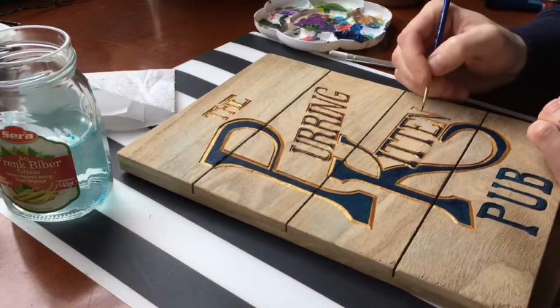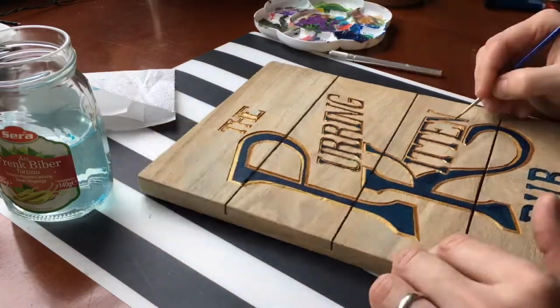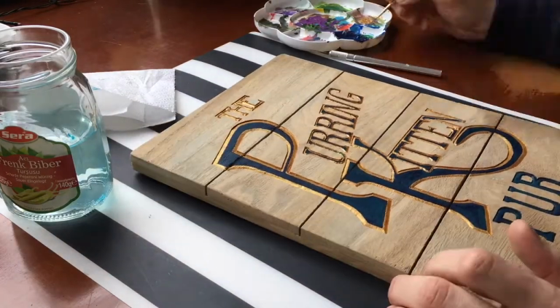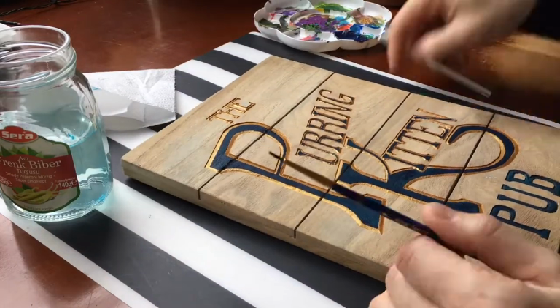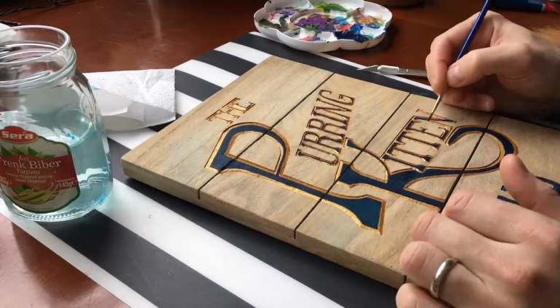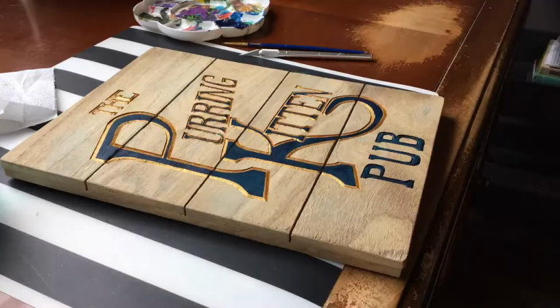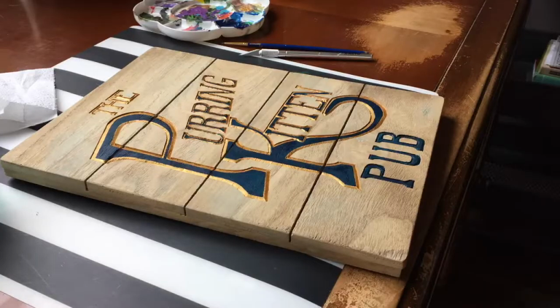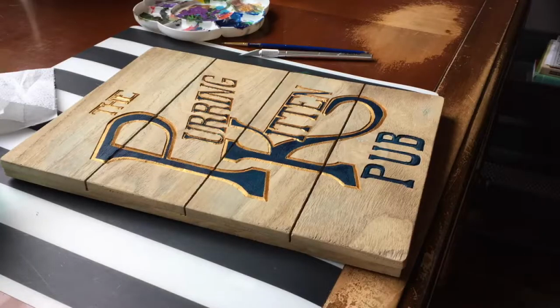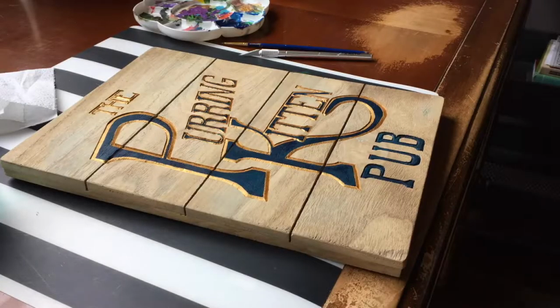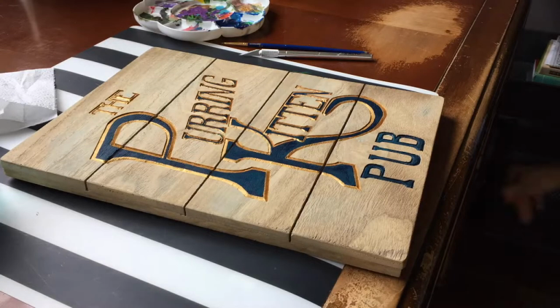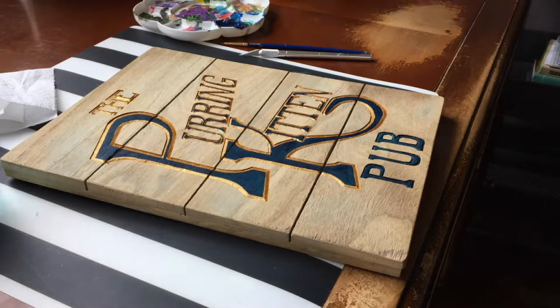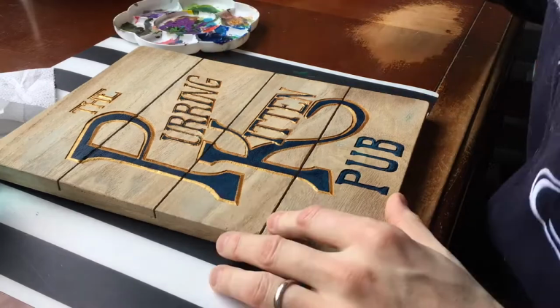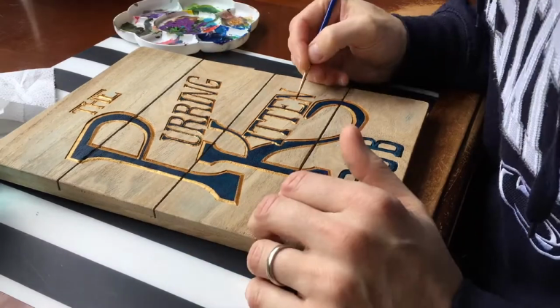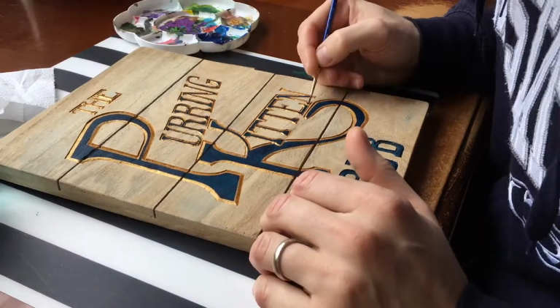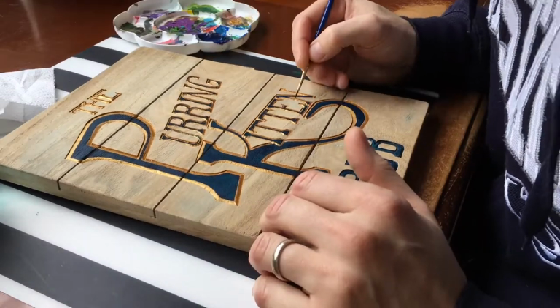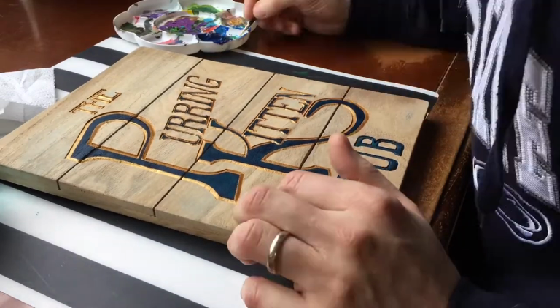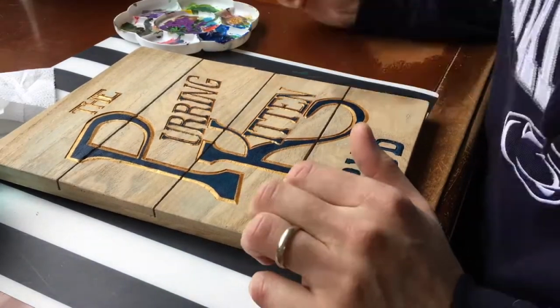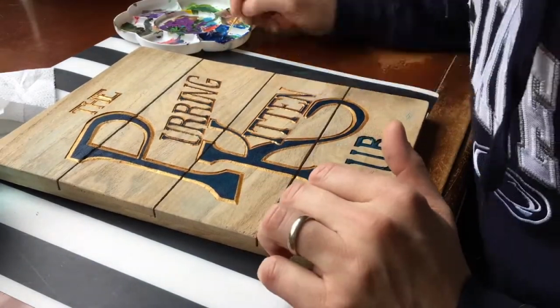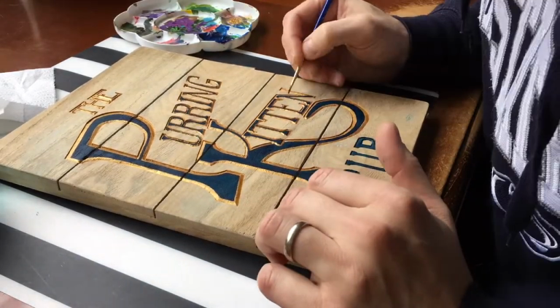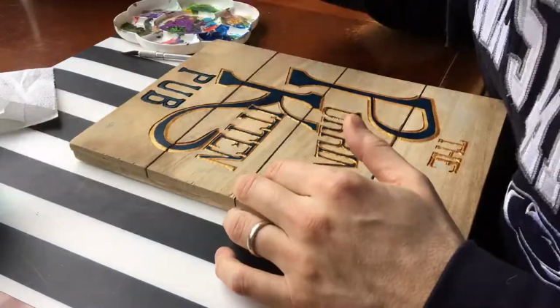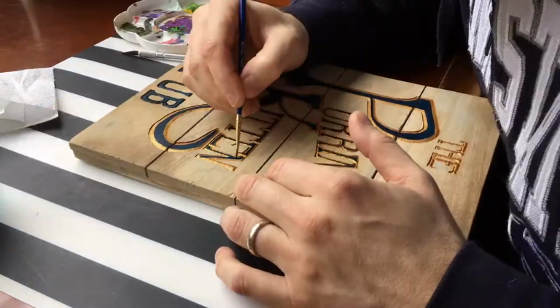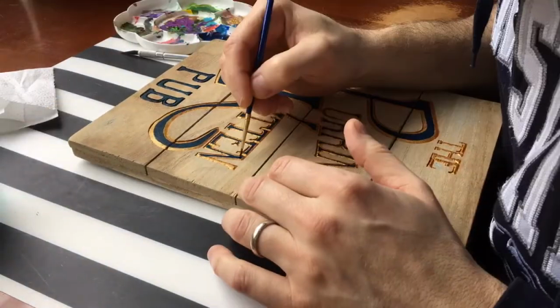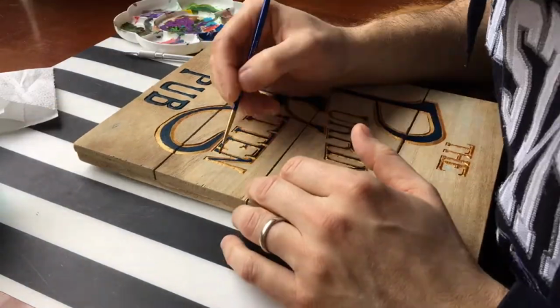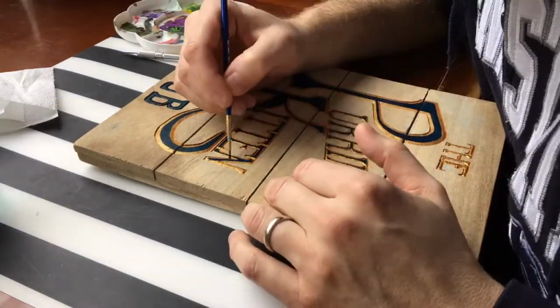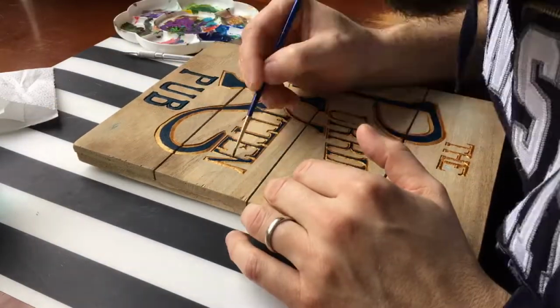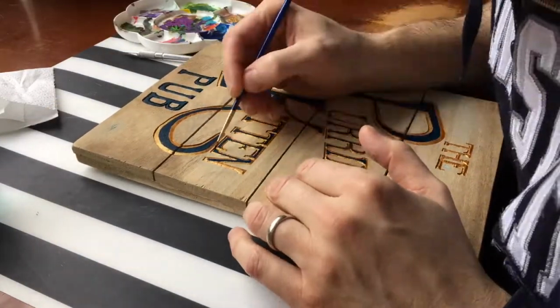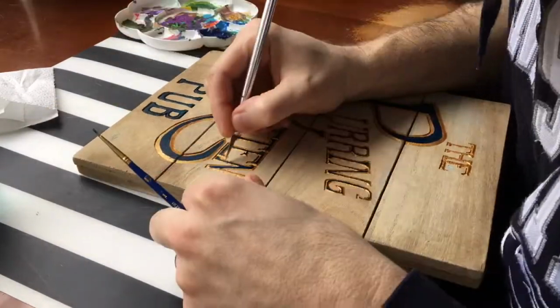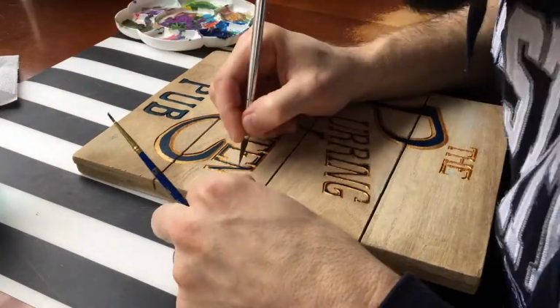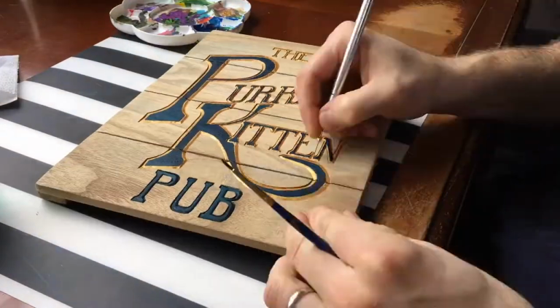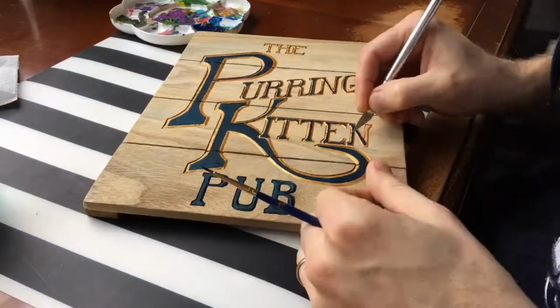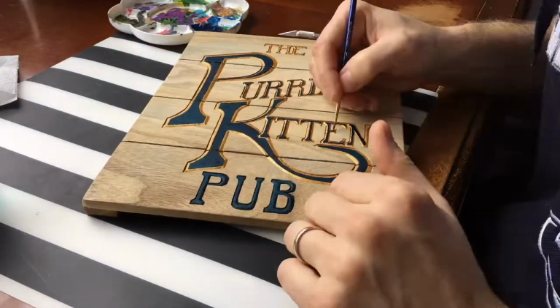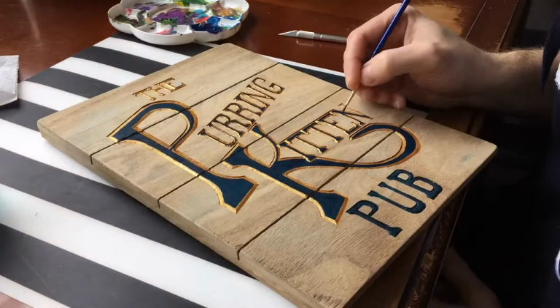For the word 'pub,' I decided to invert it, so I did it blue and then with gold in the middle of the lettering, which you'll see in a minute.